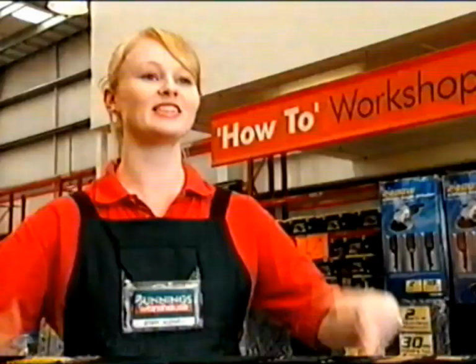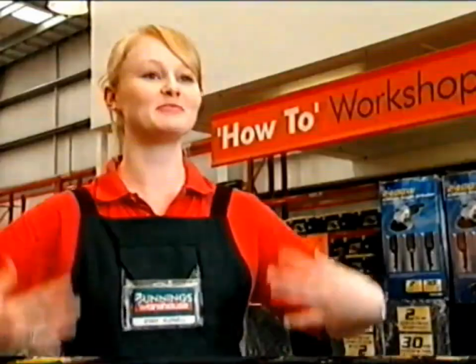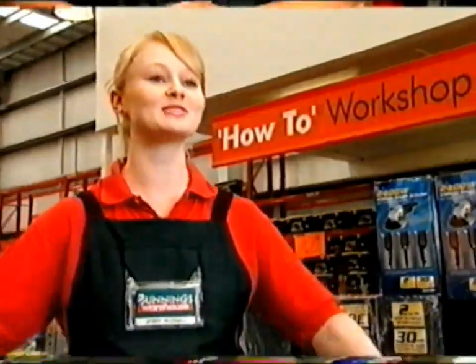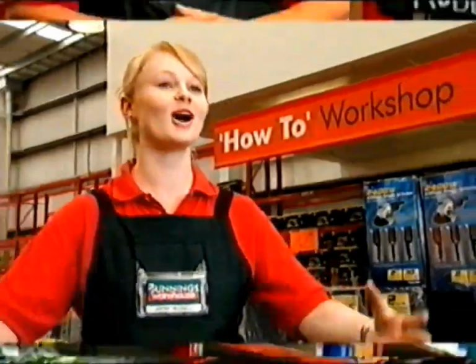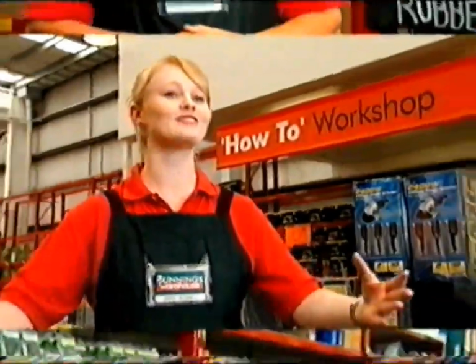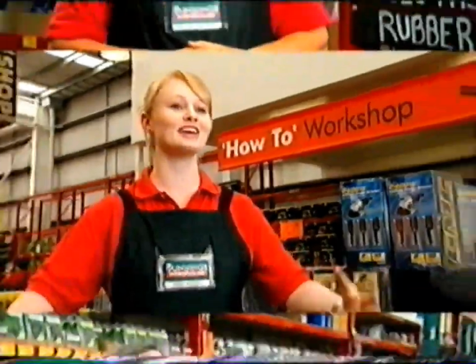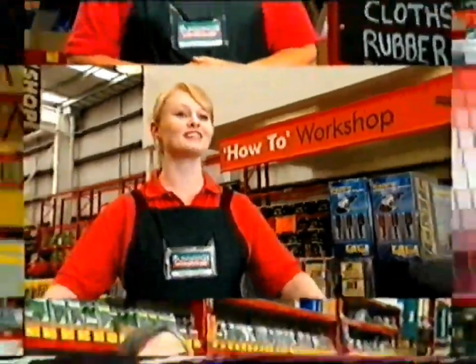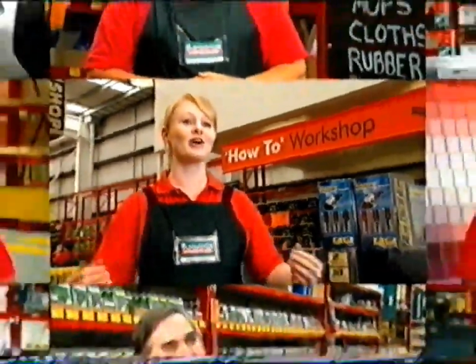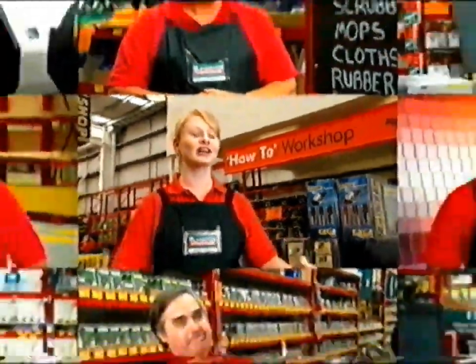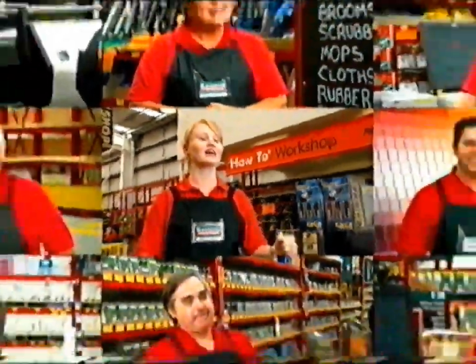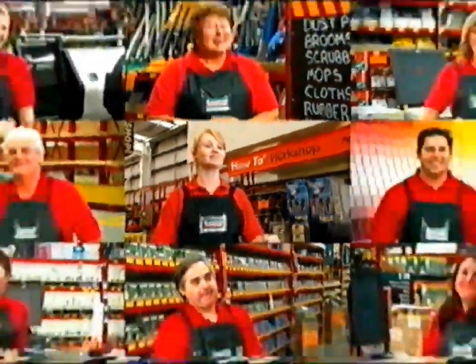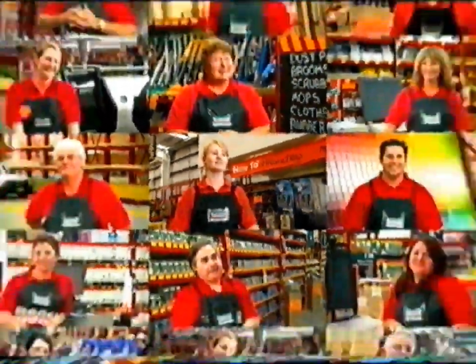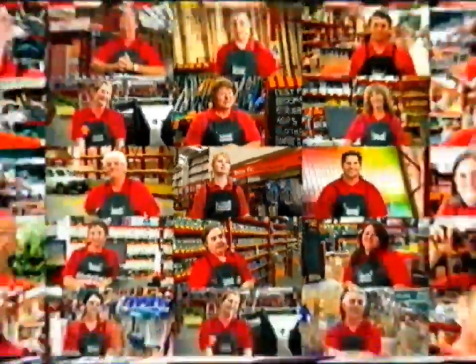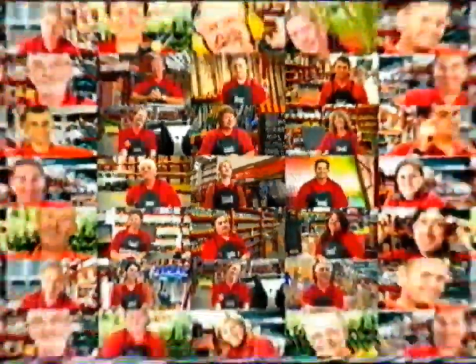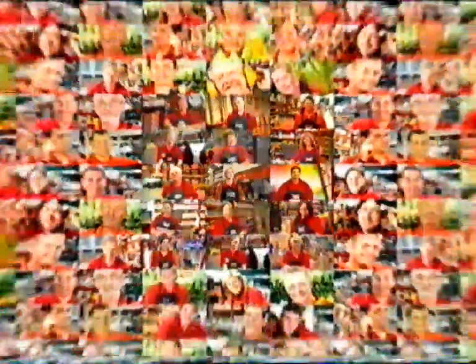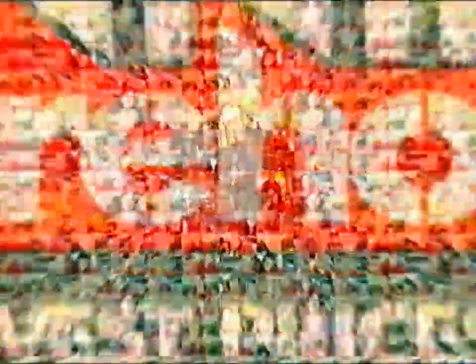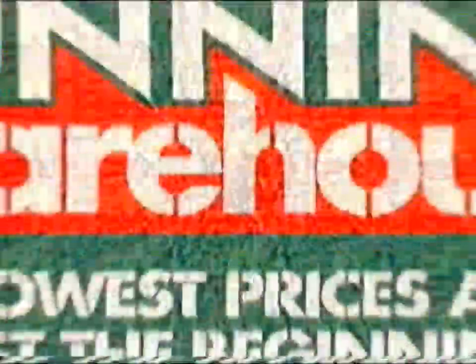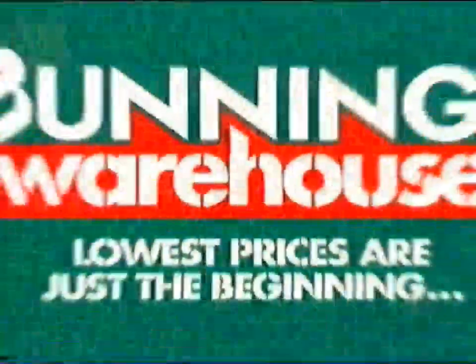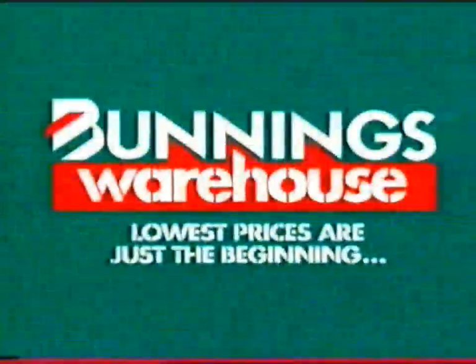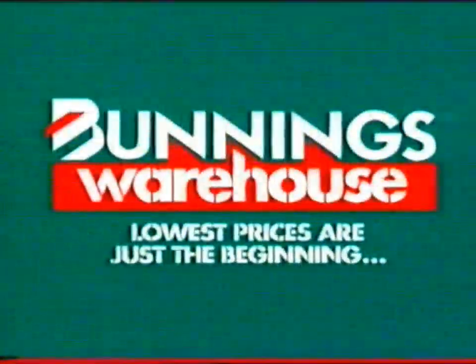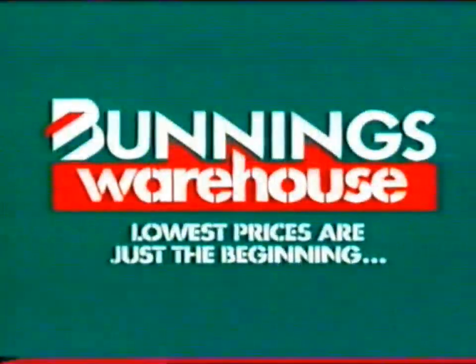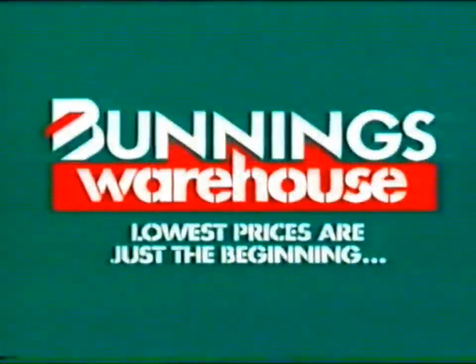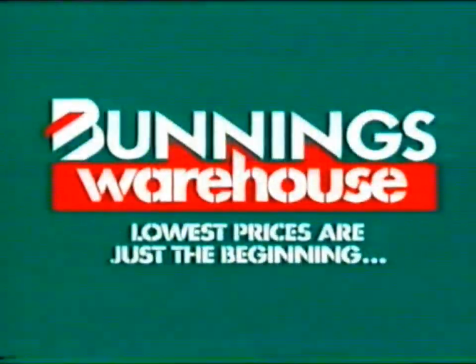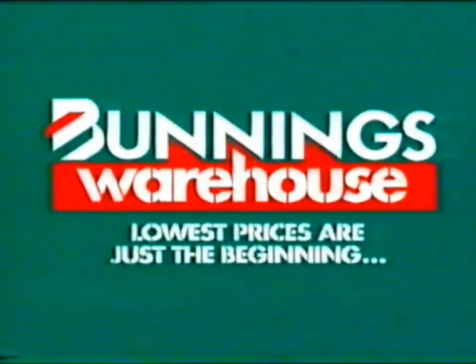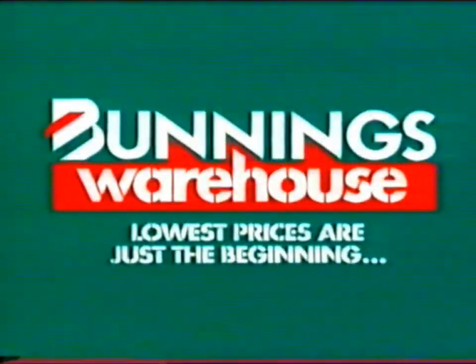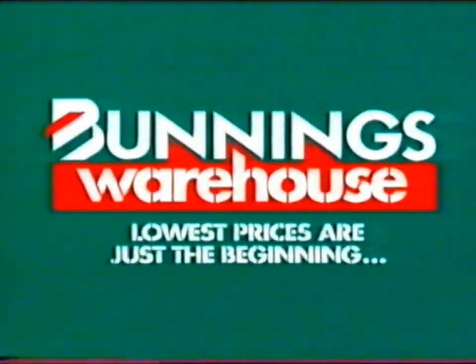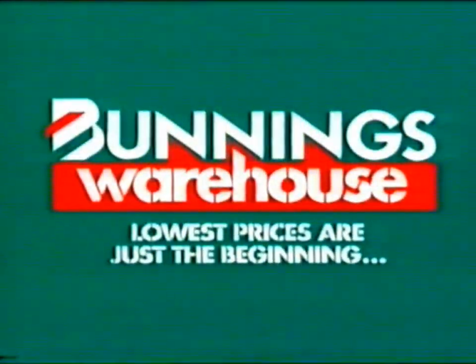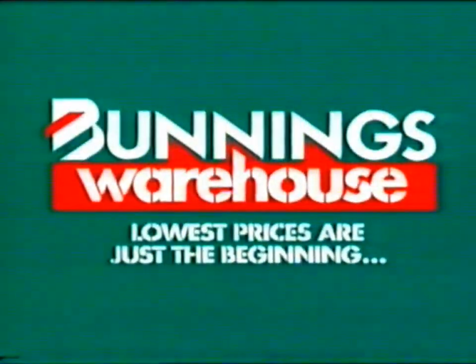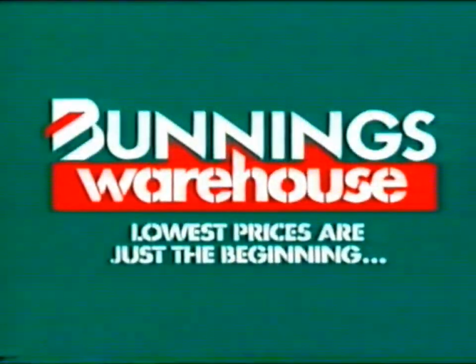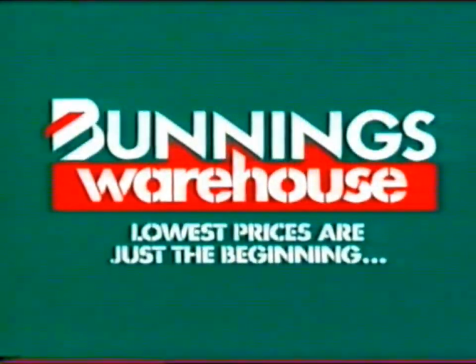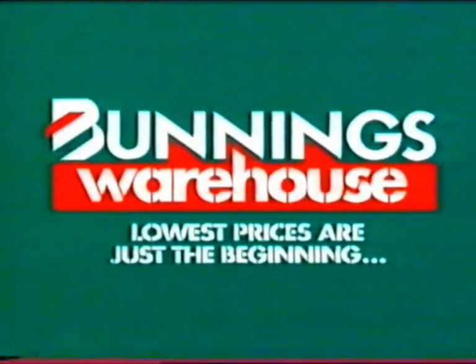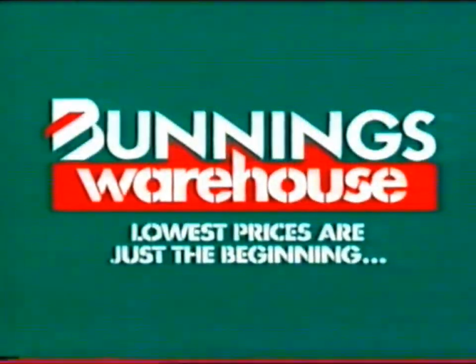It's a big sigh of relief, go okay I can do this now. Lowest prices are just the beginning.